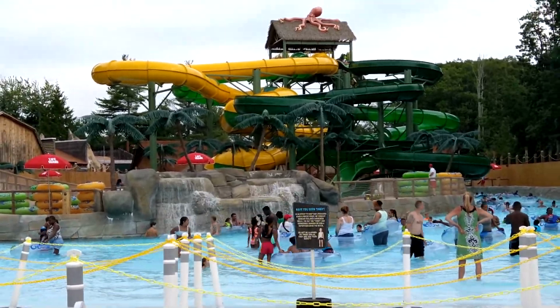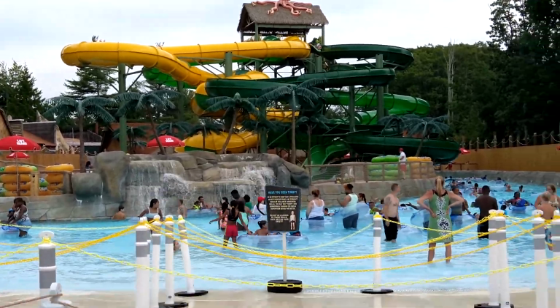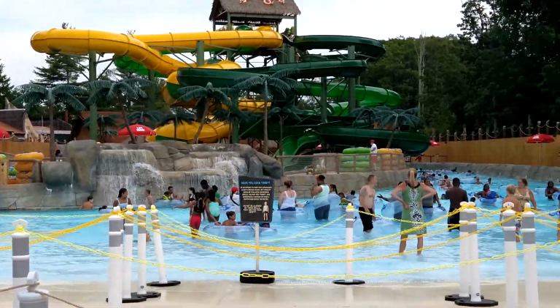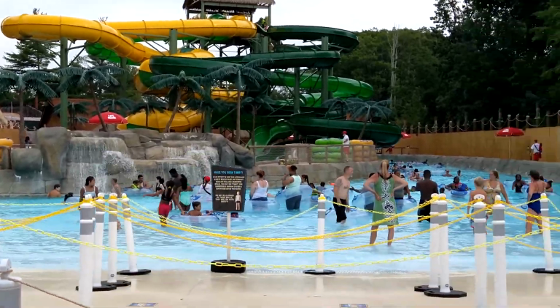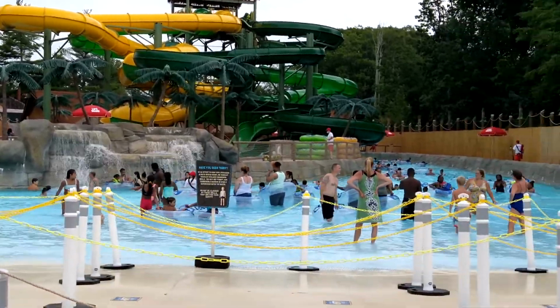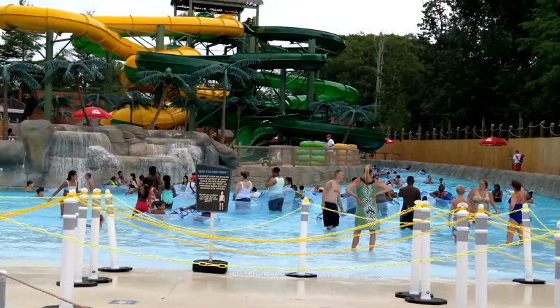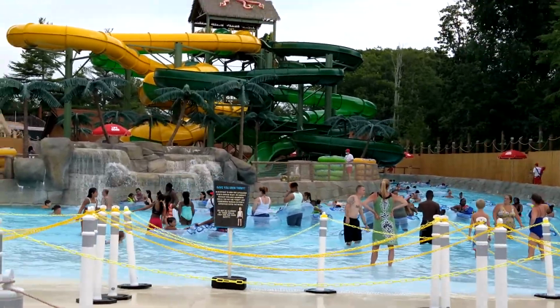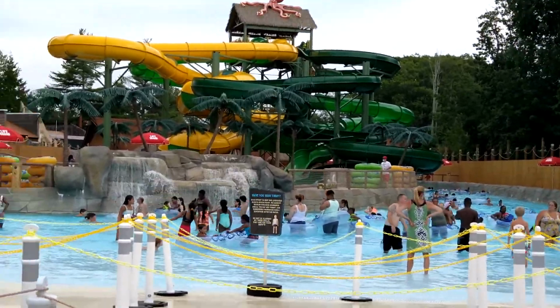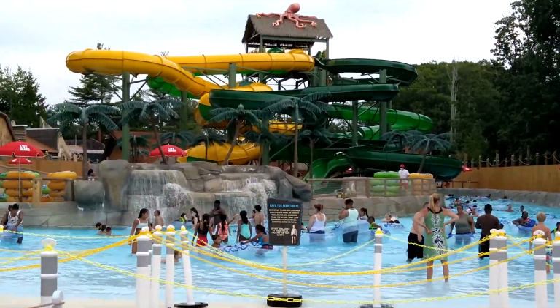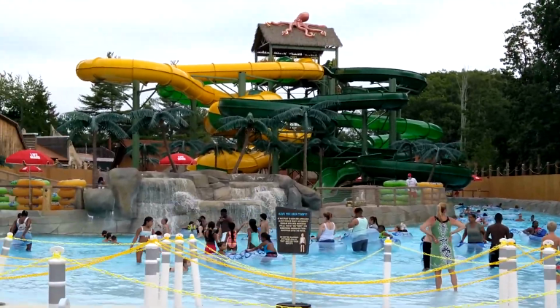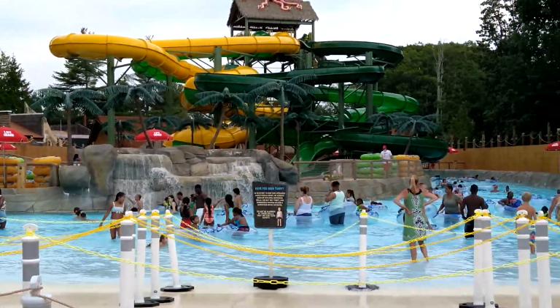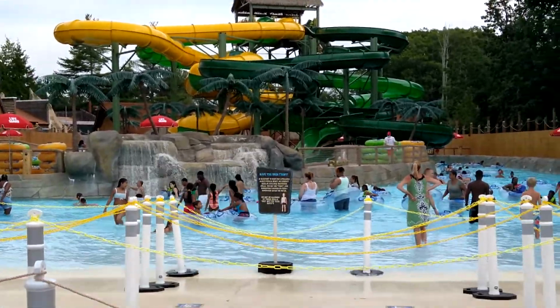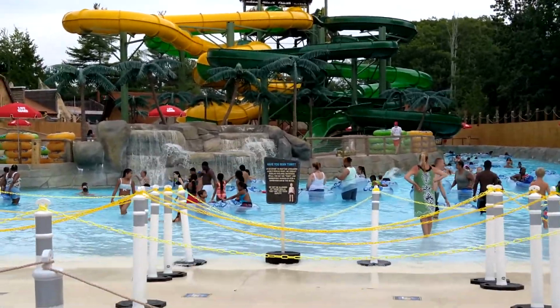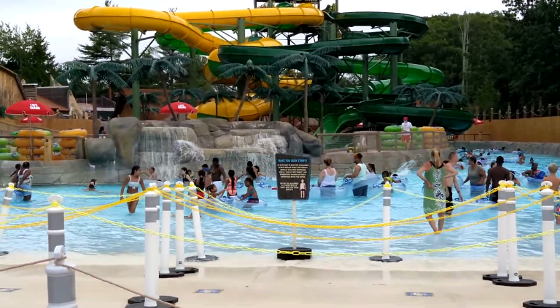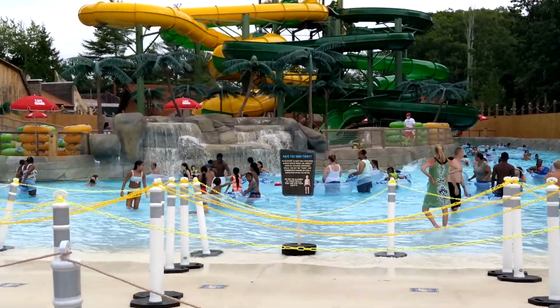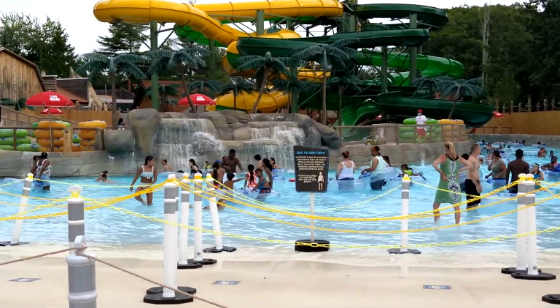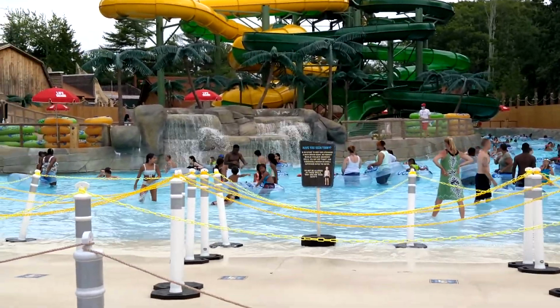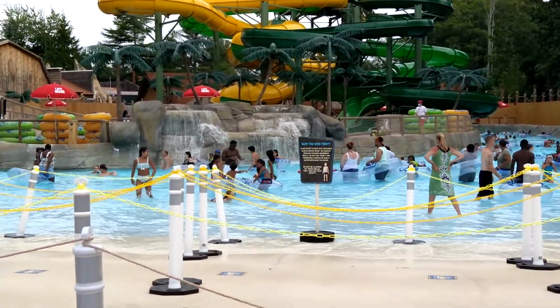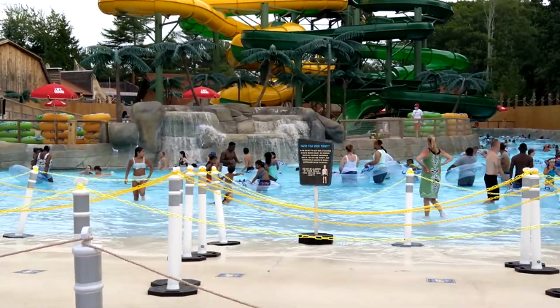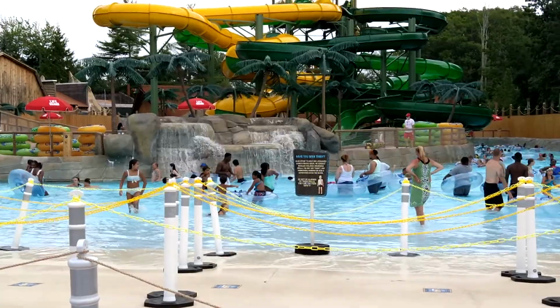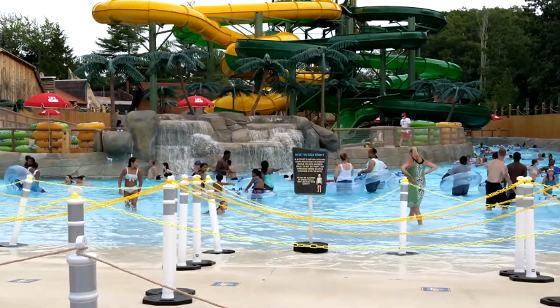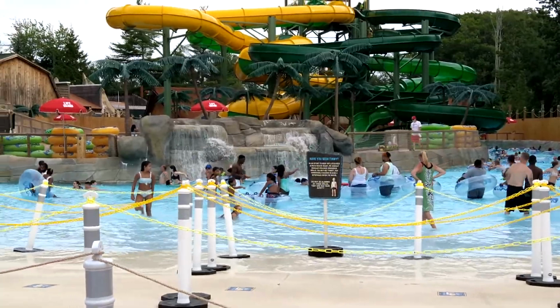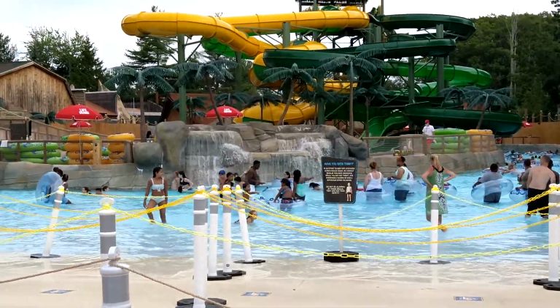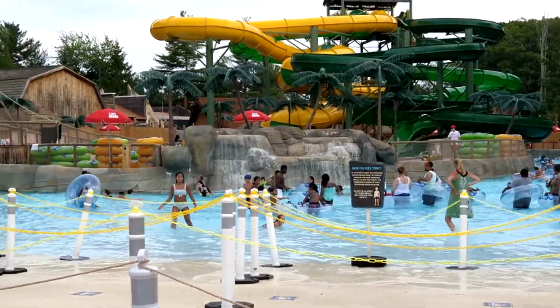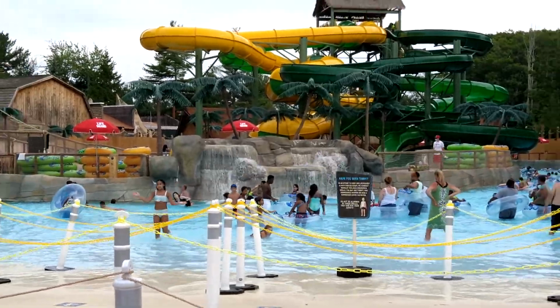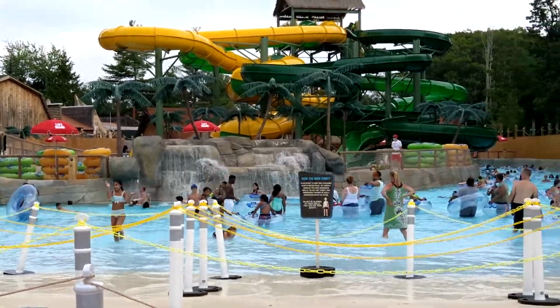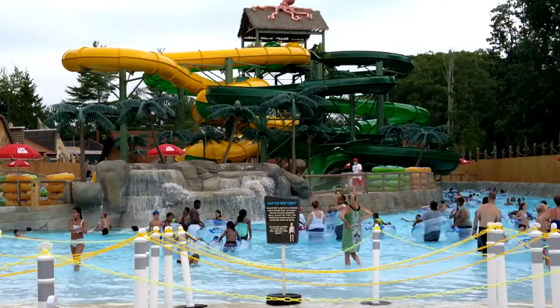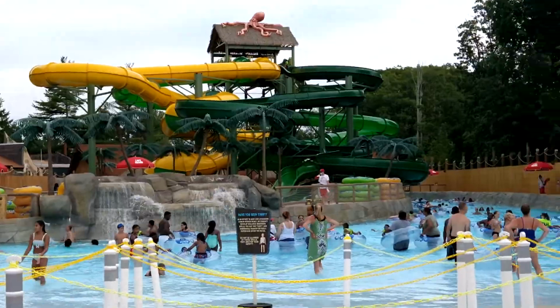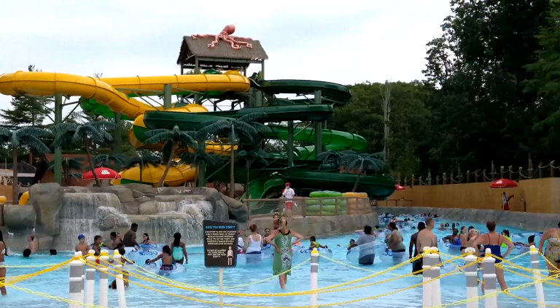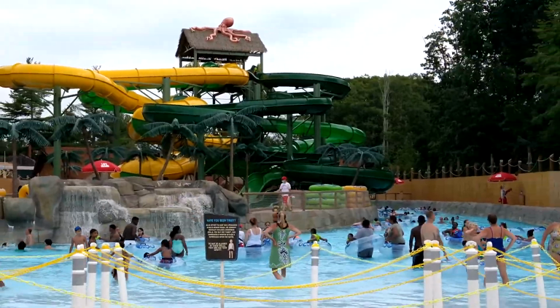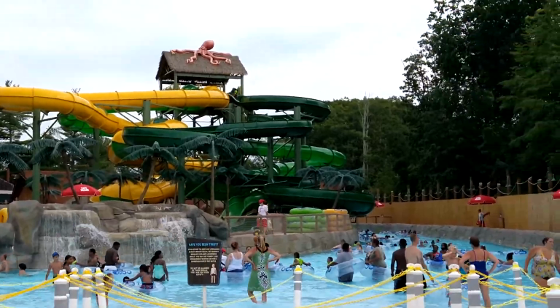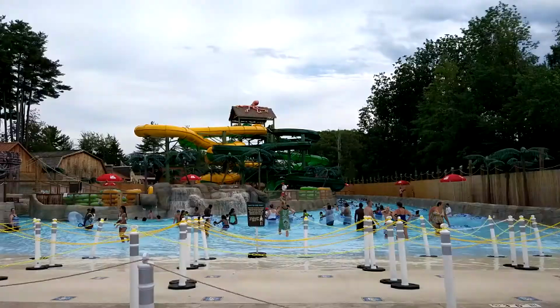I like how they did with the lazy river. The lazy river has a big rain pool.